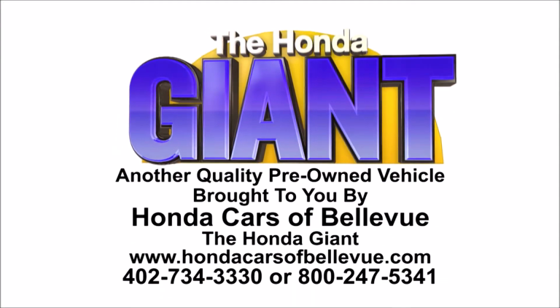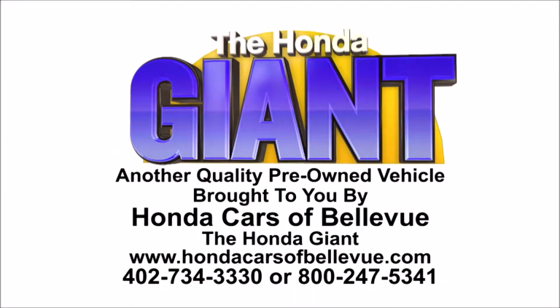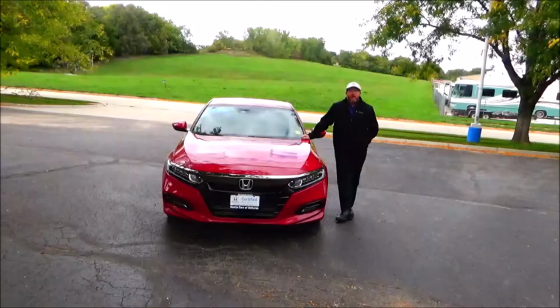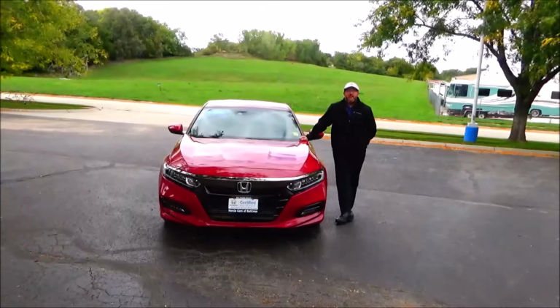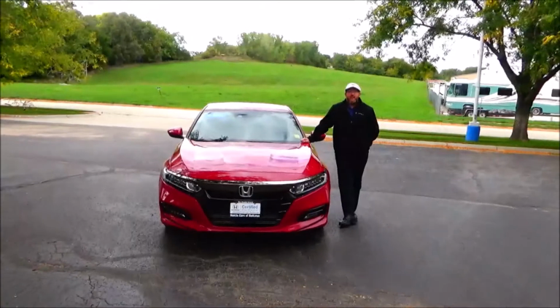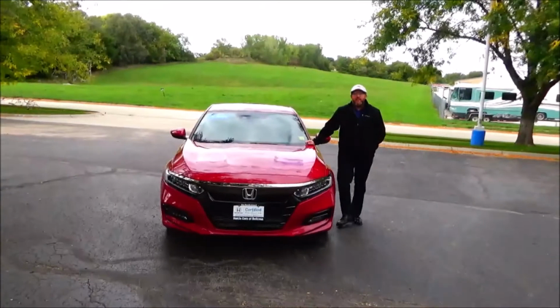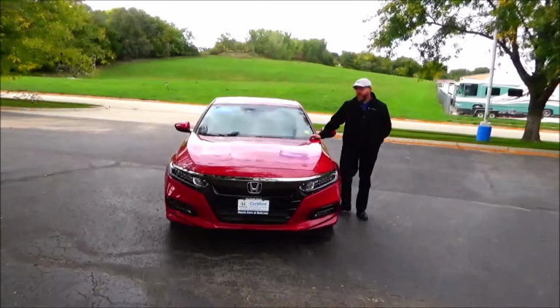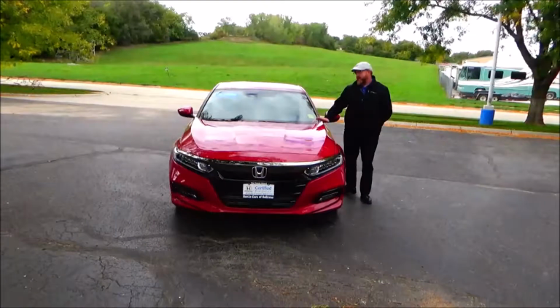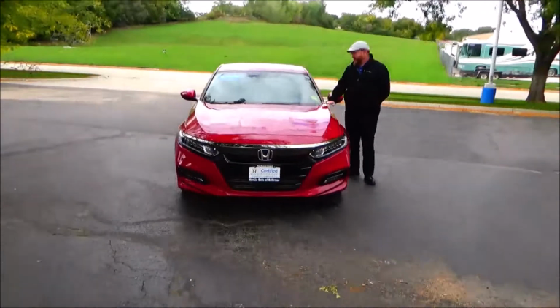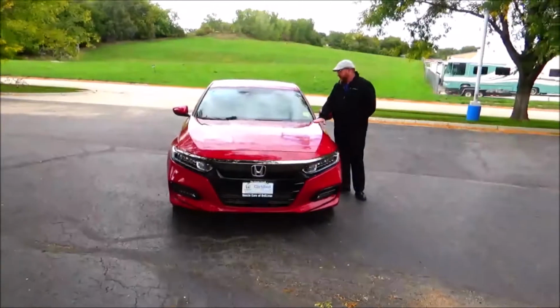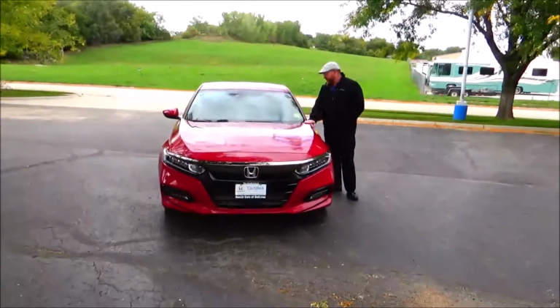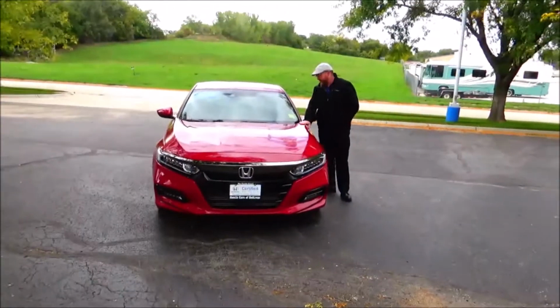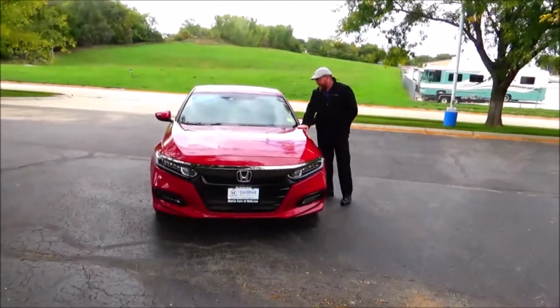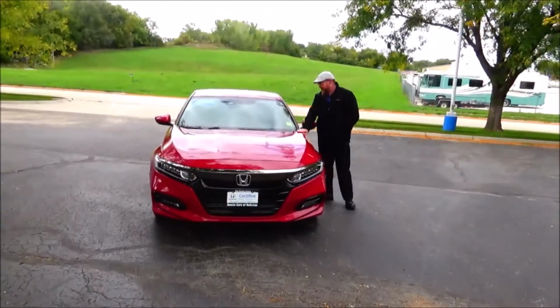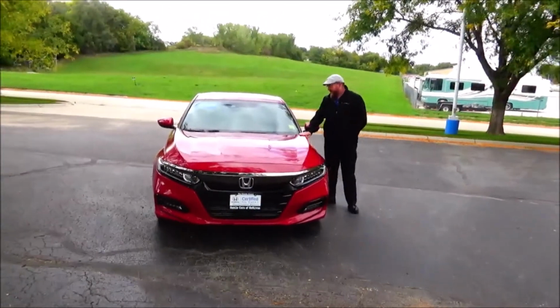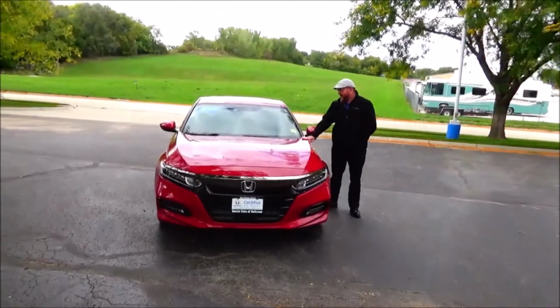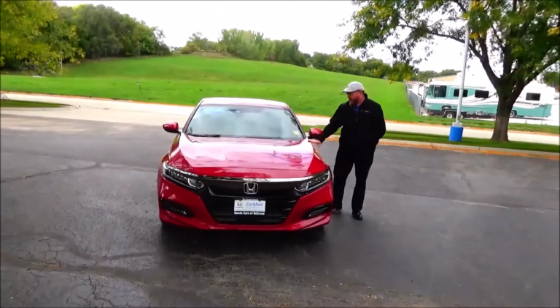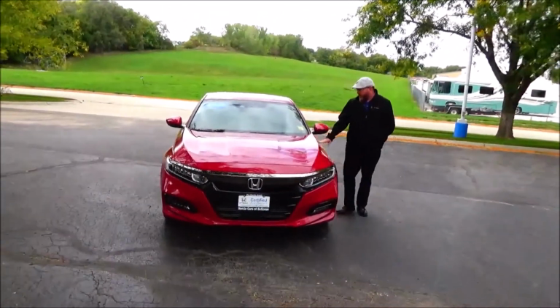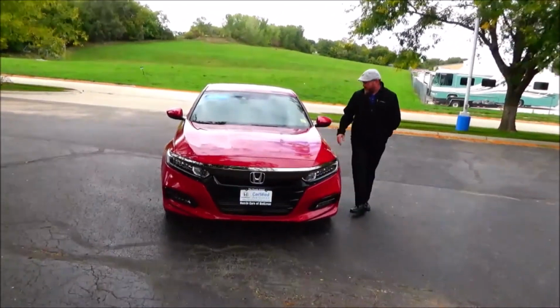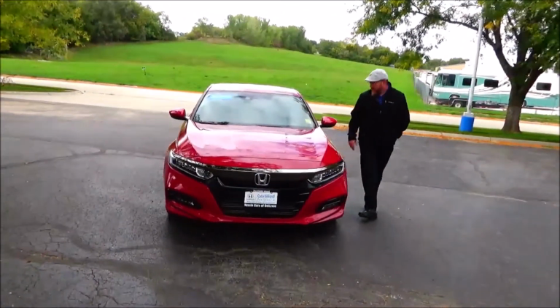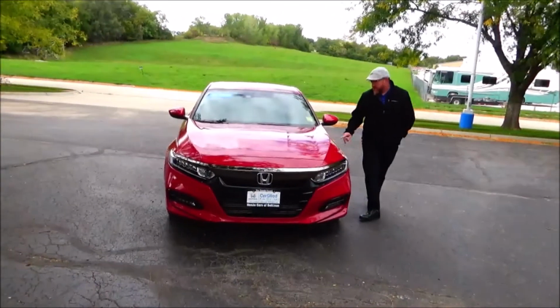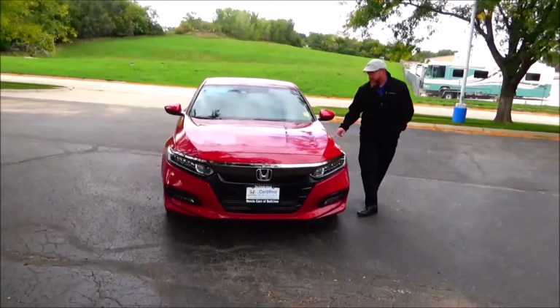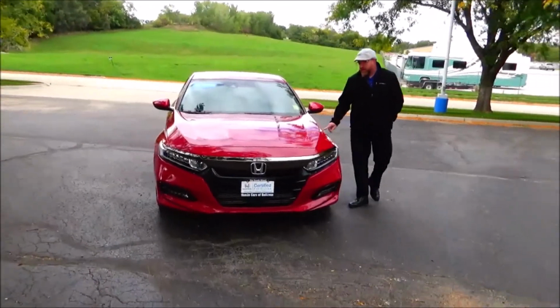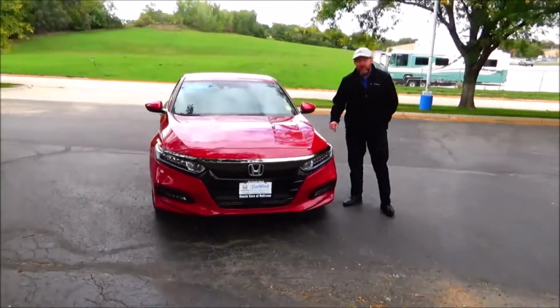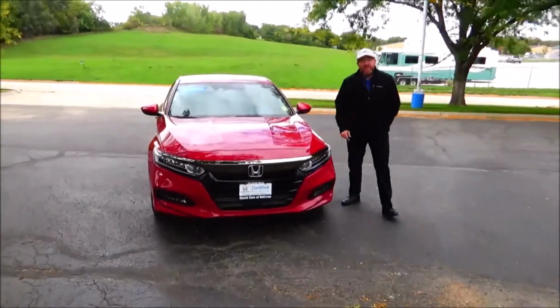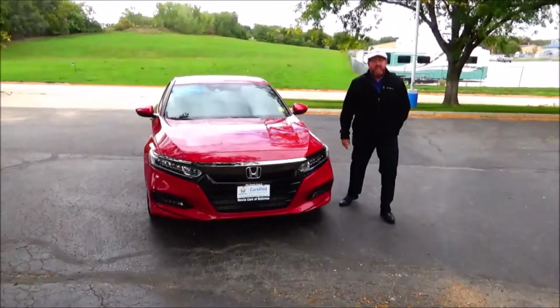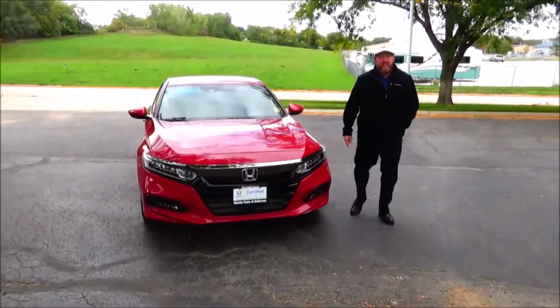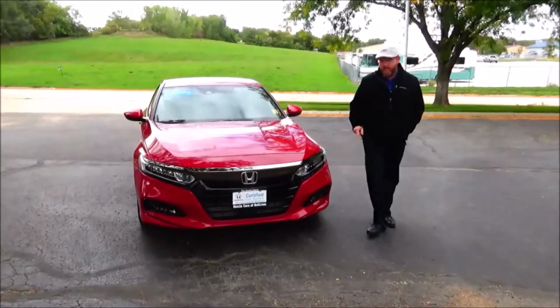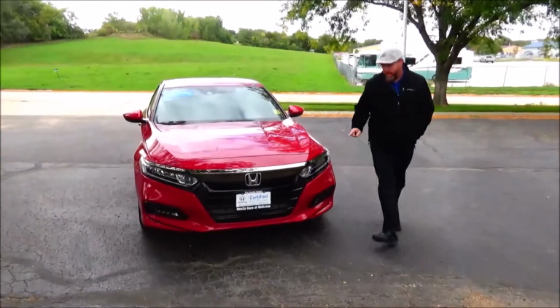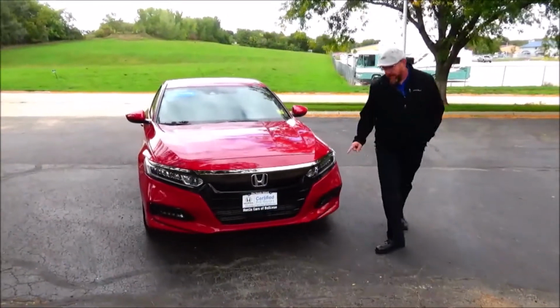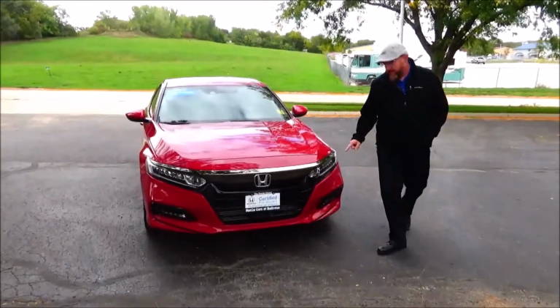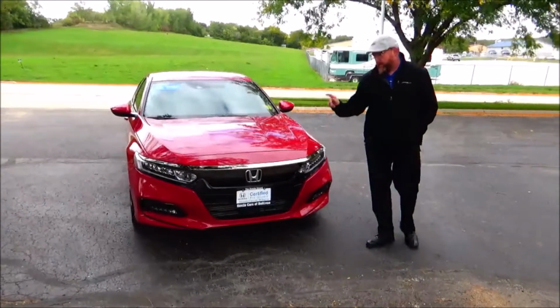All right, Kelly here from TimeSpray. I'm going to show you this 2018 Honda Accord Sport, just getting on training only at 5 miles per hour.